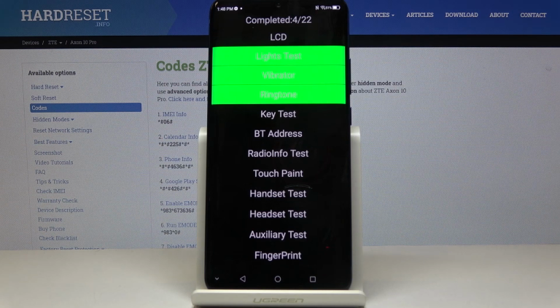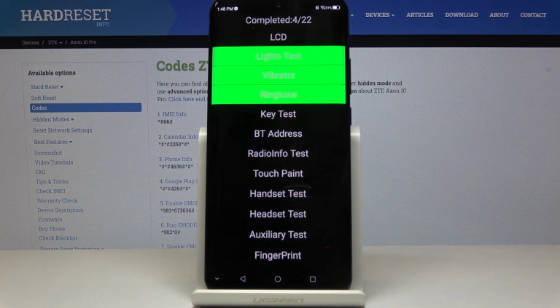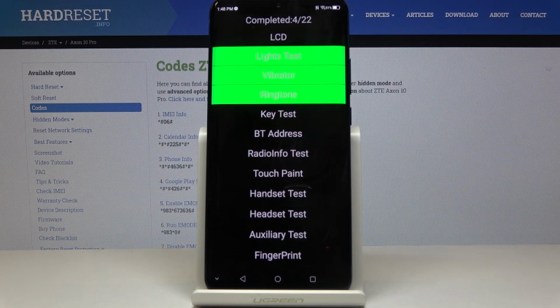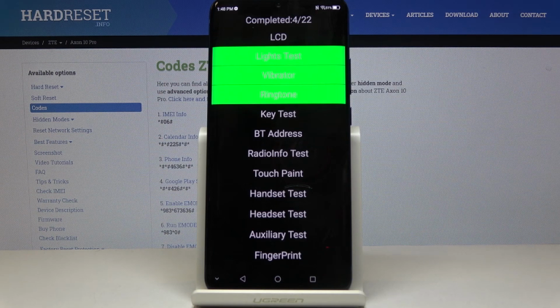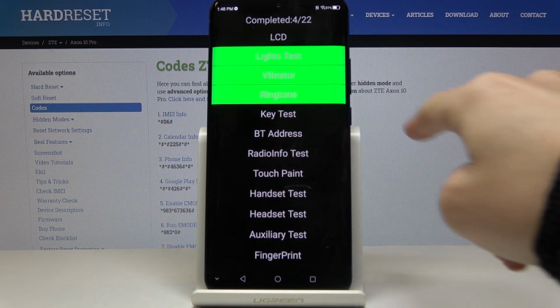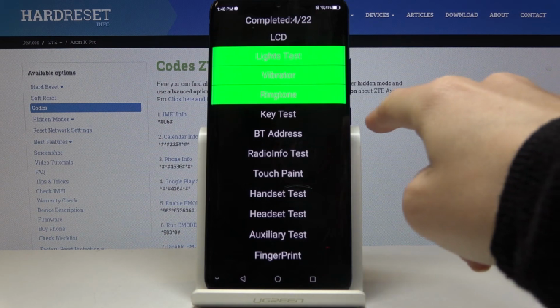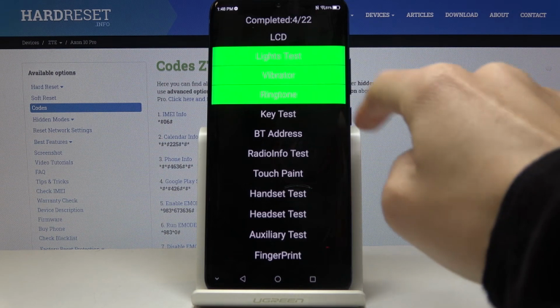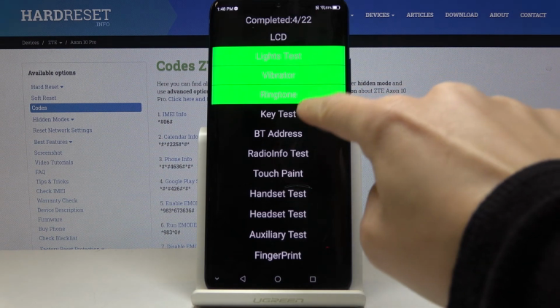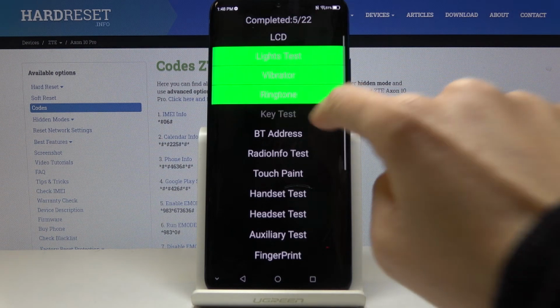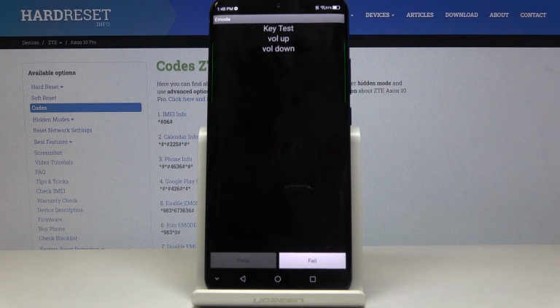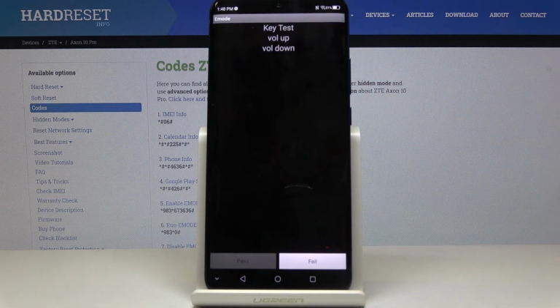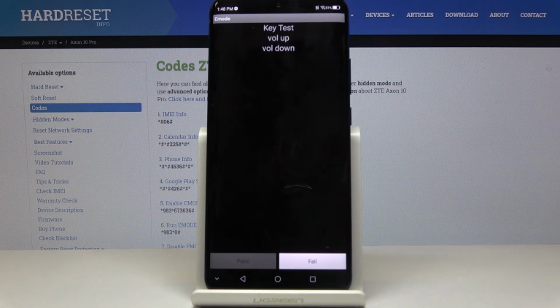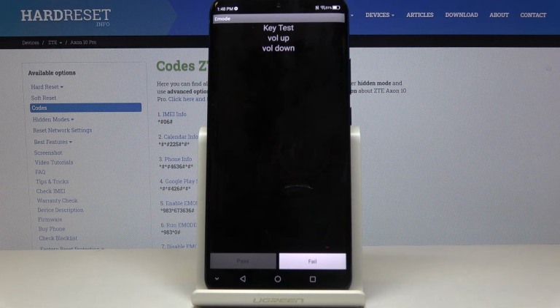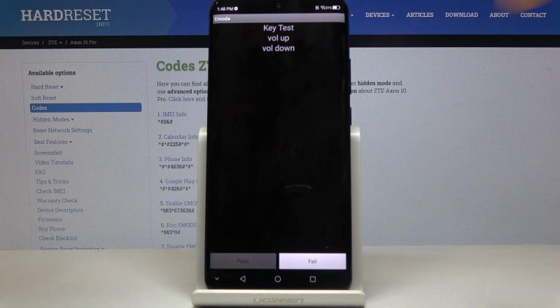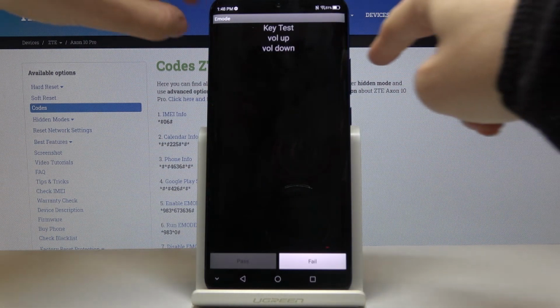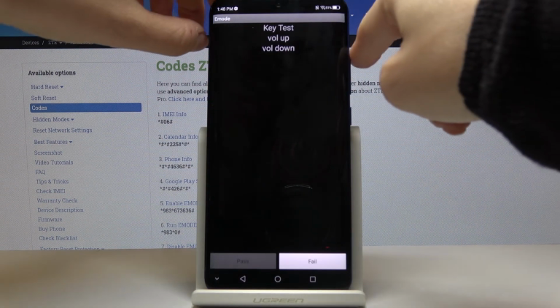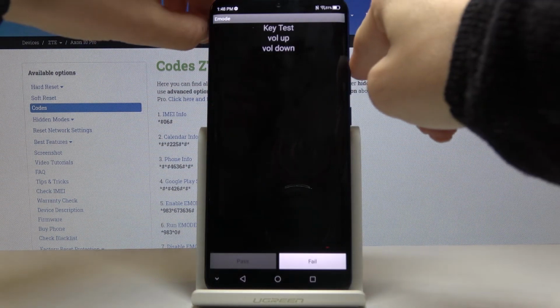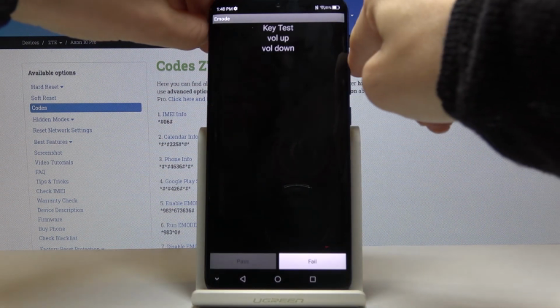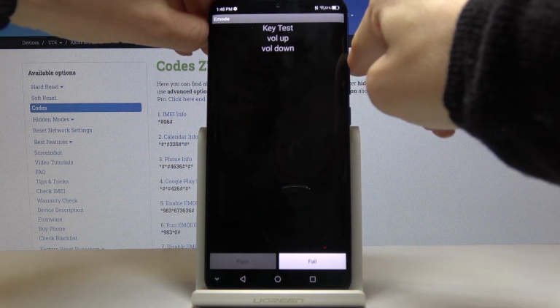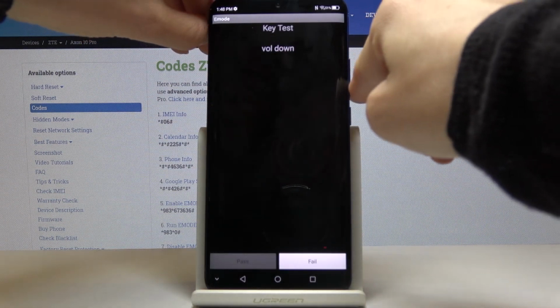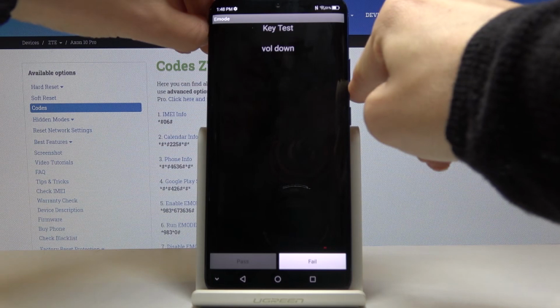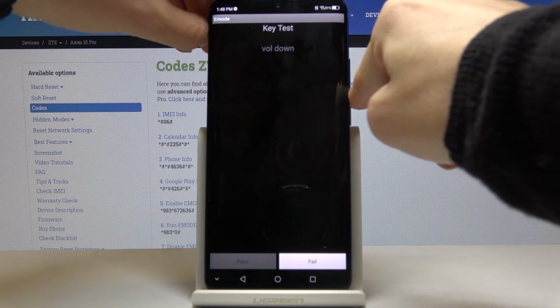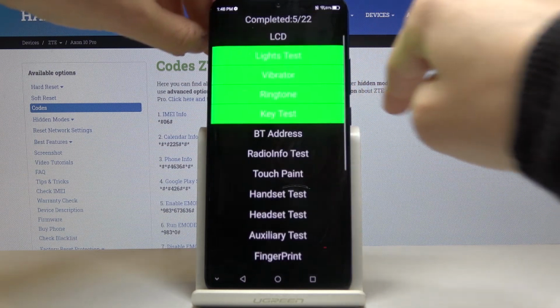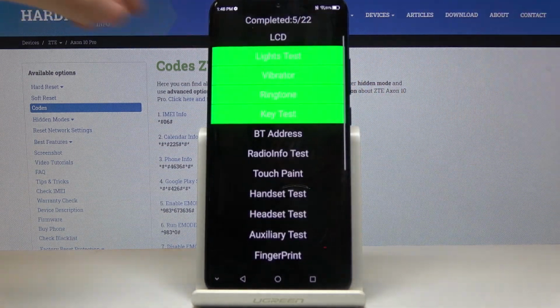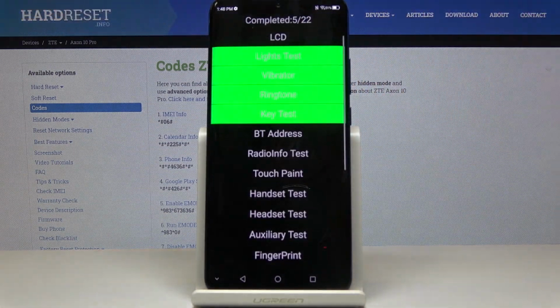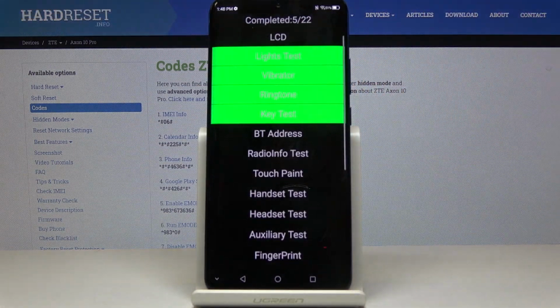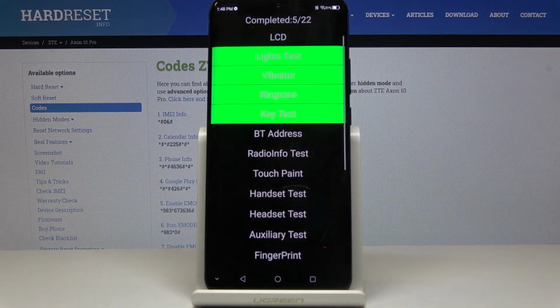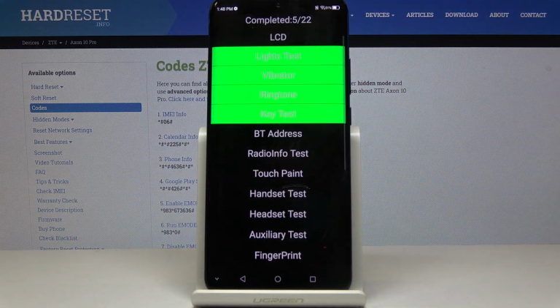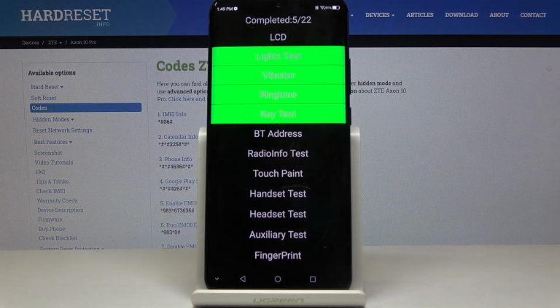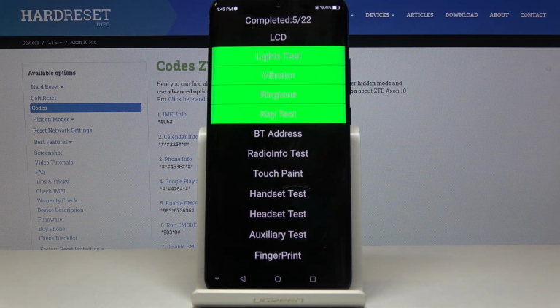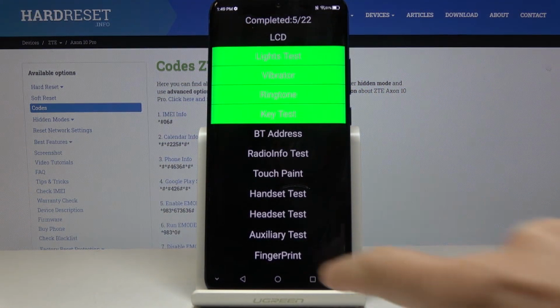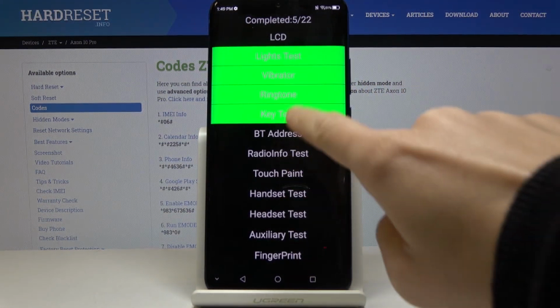Maybe lastly, let us check the key test — you just have to click on the volume up and volume down keys. So it definitely passed the test.